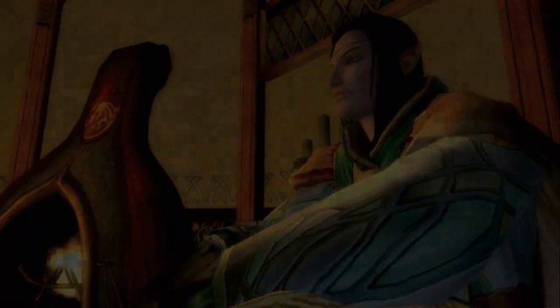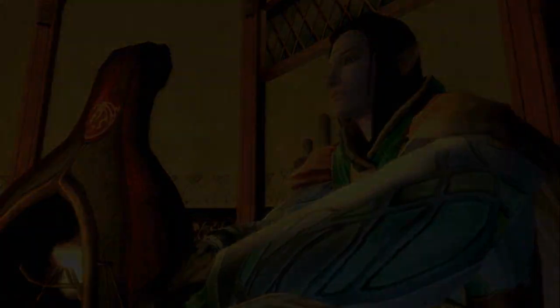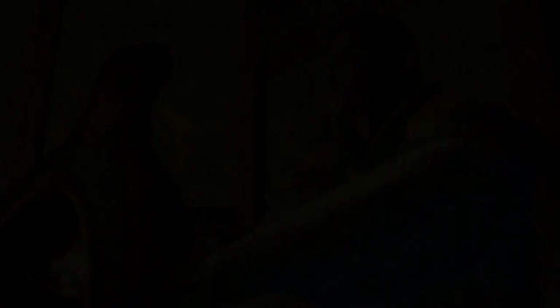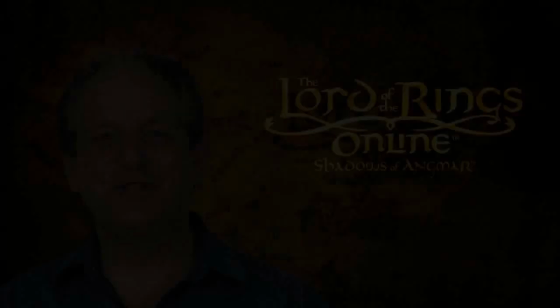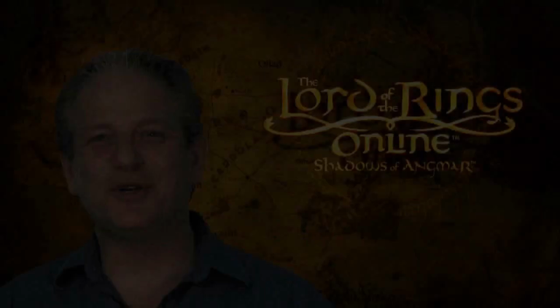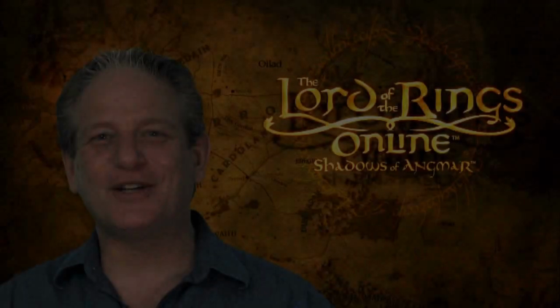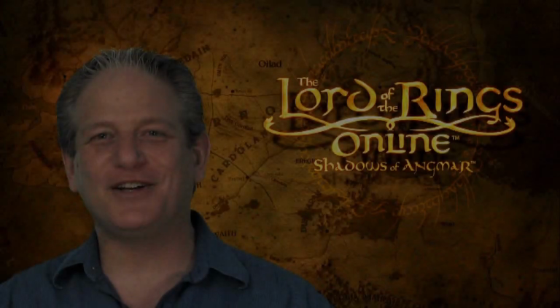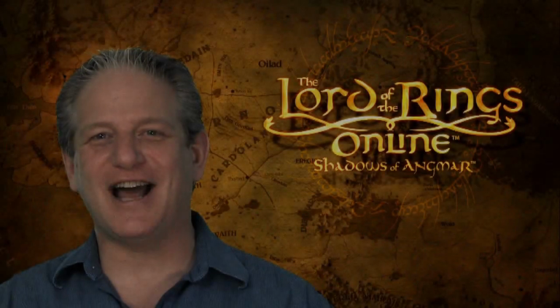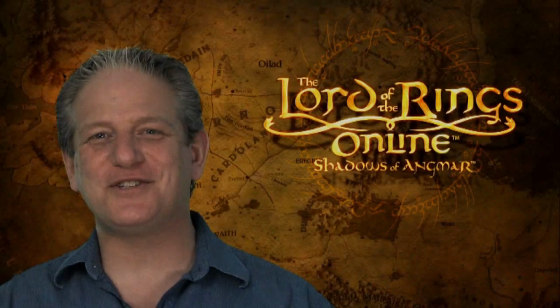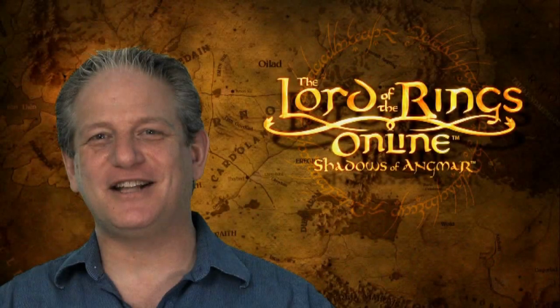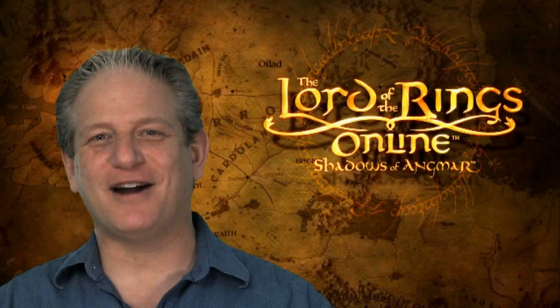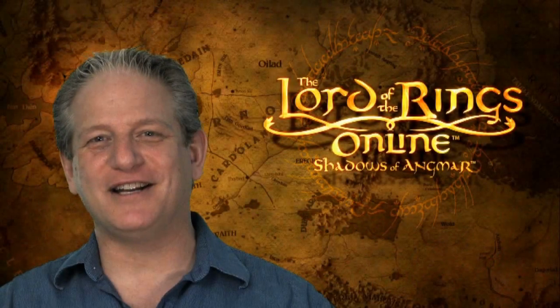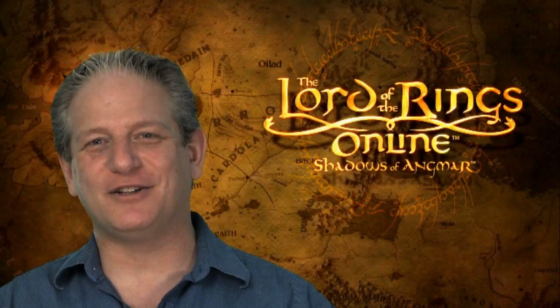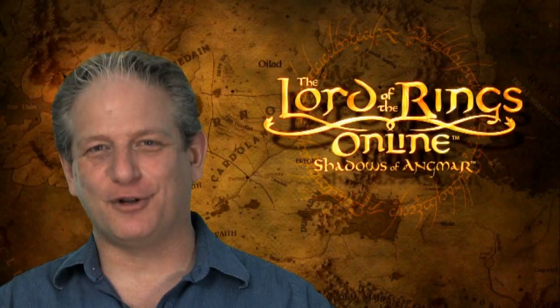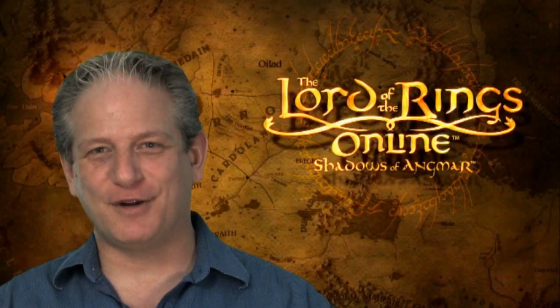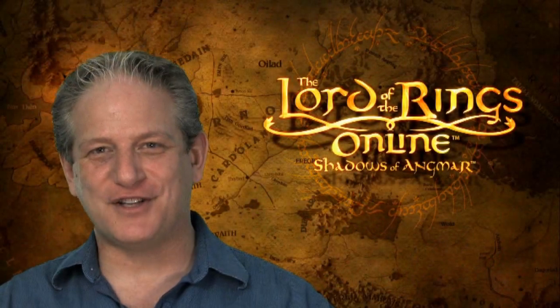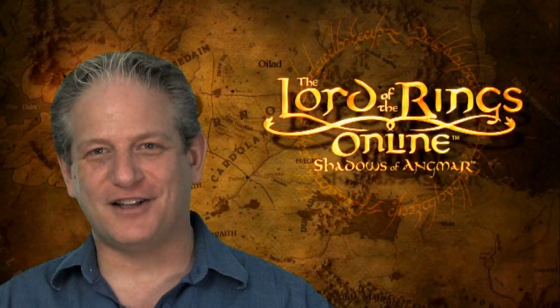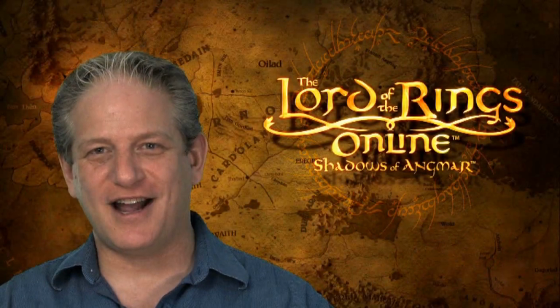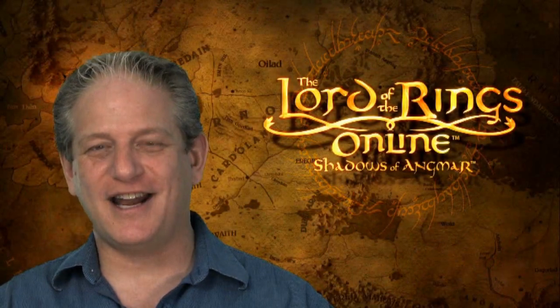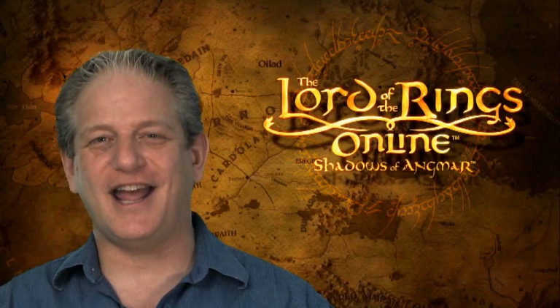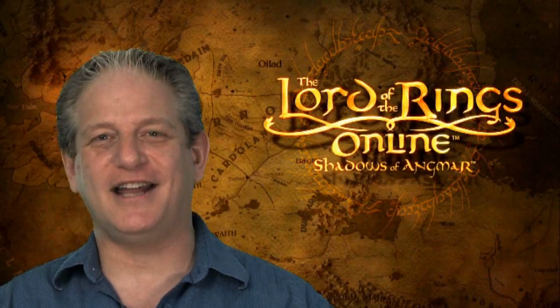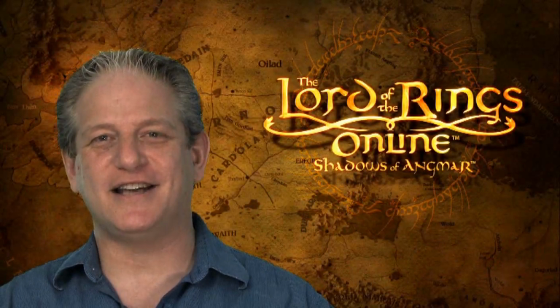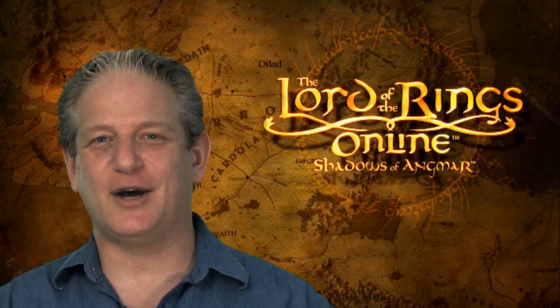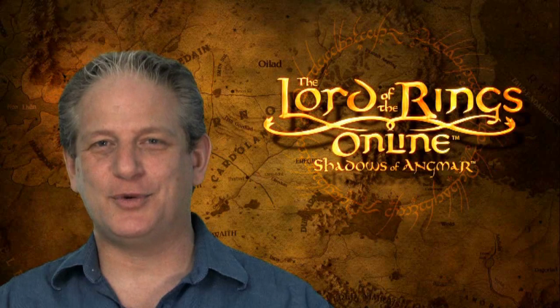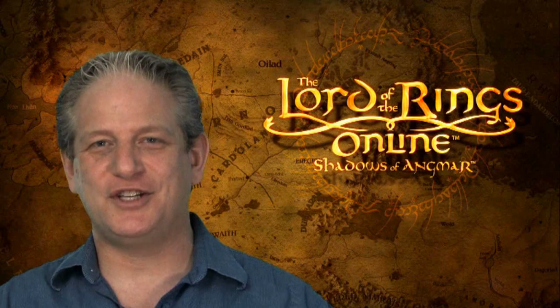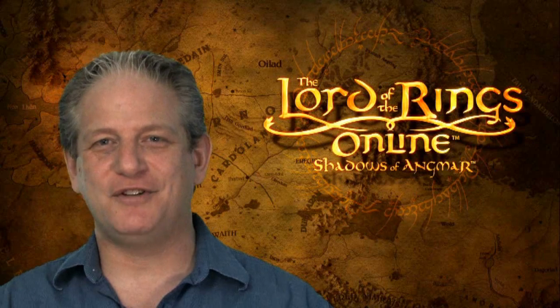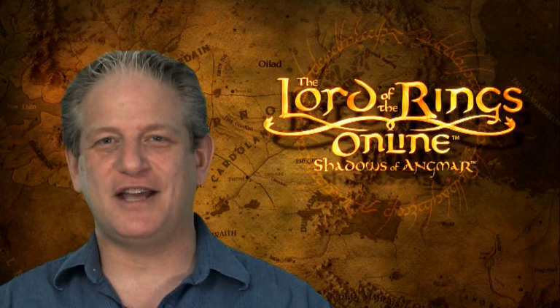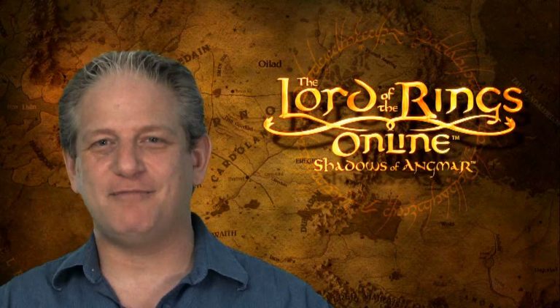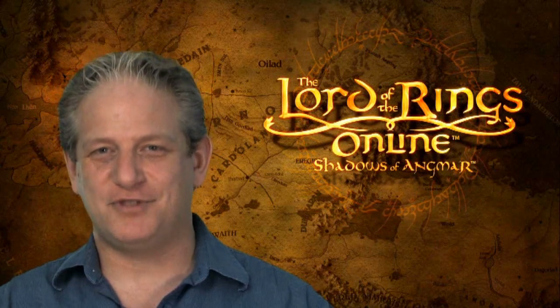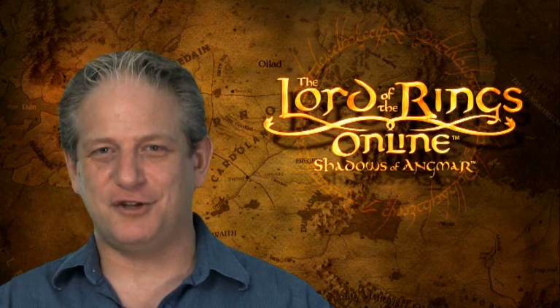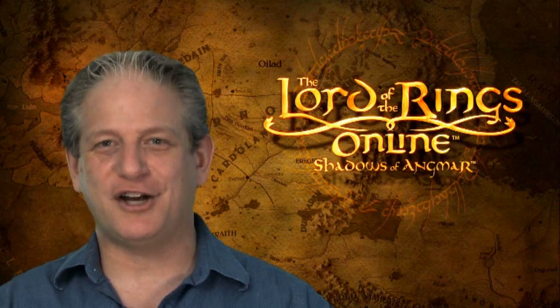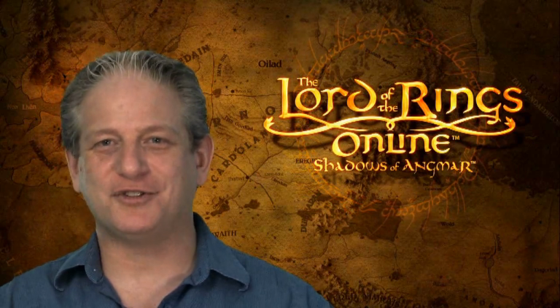So that's just a quick look at housing that we're adding to Lord of the Rings Online. We'll see you in the game. See you in your house.